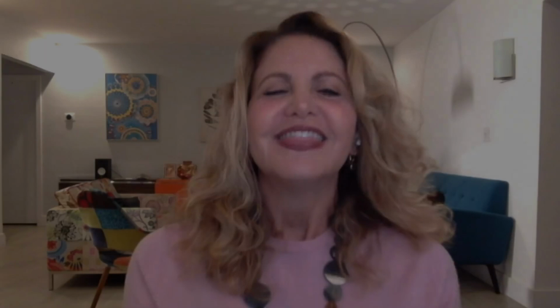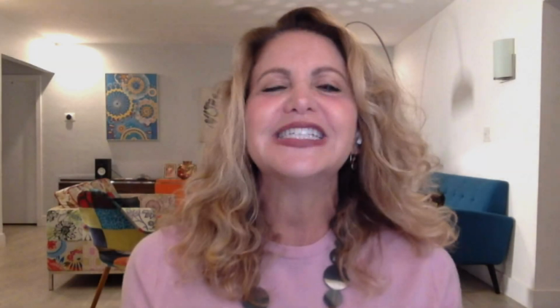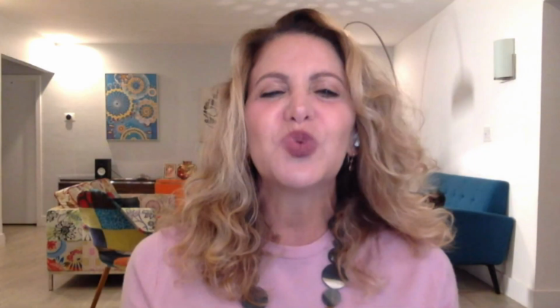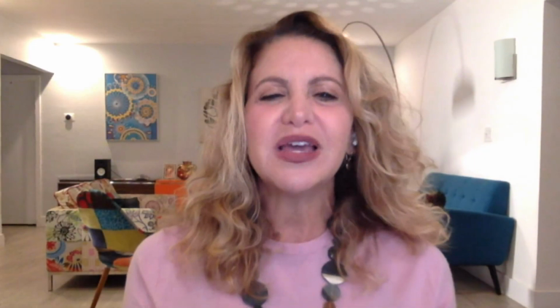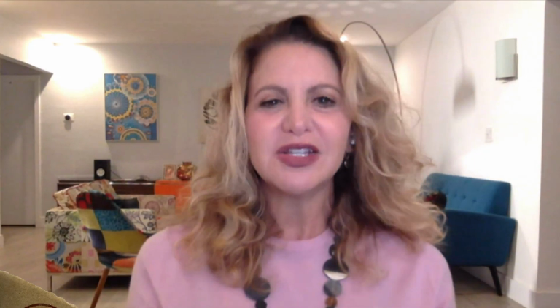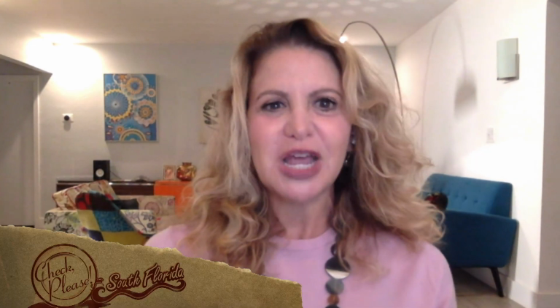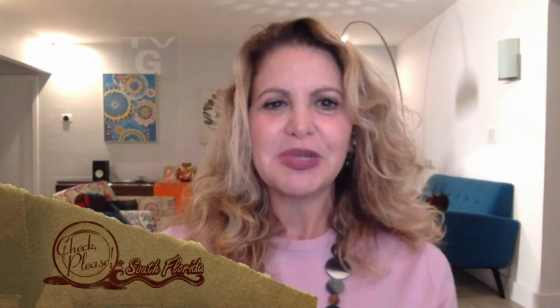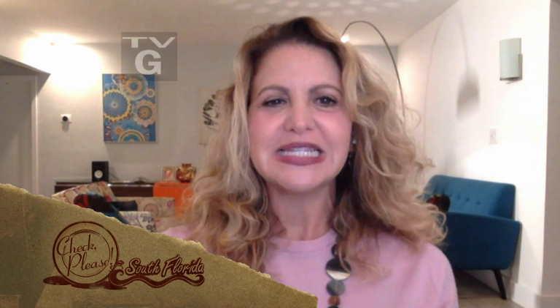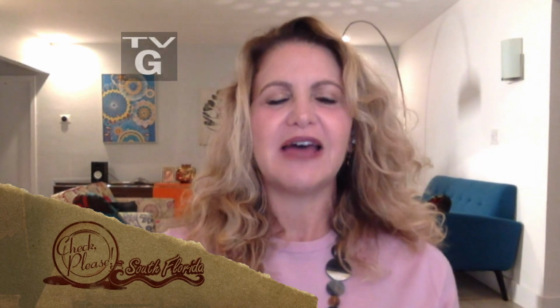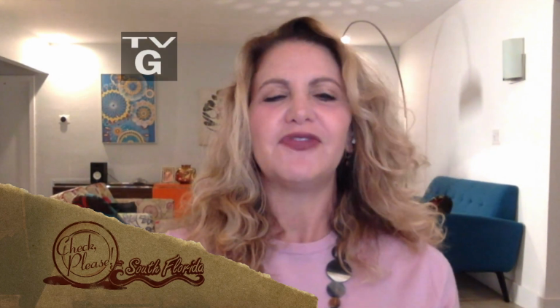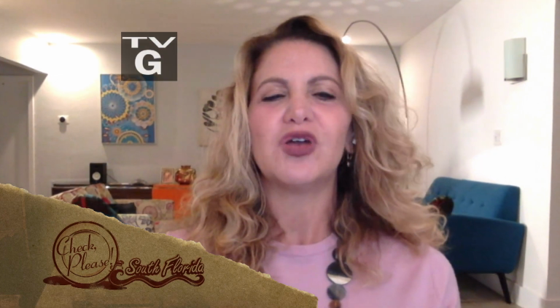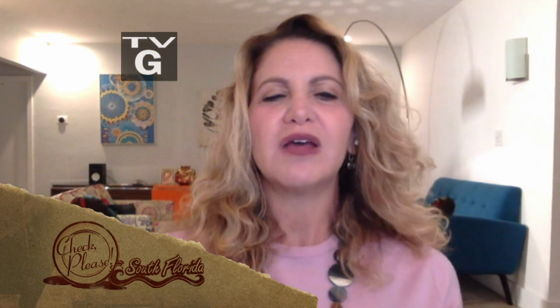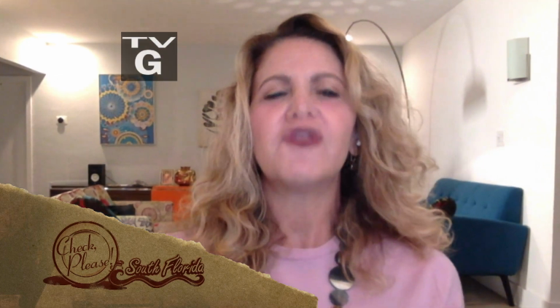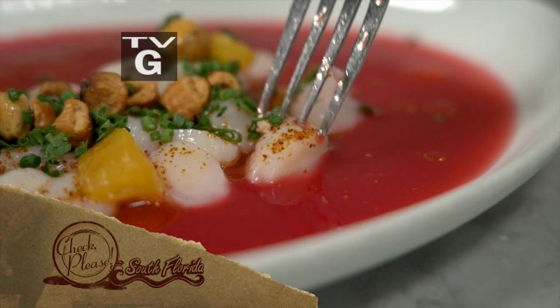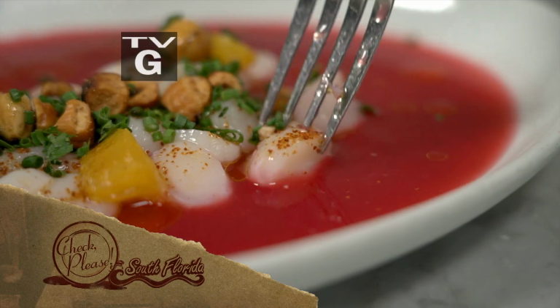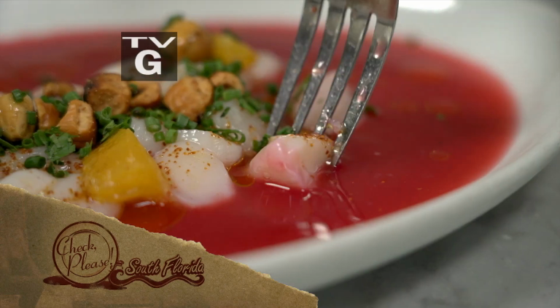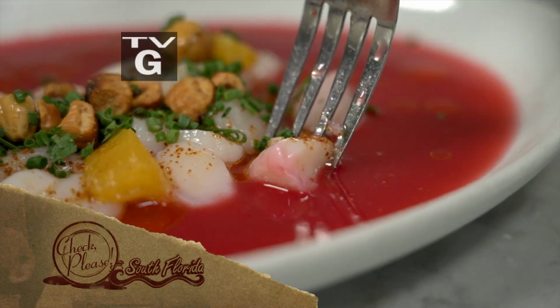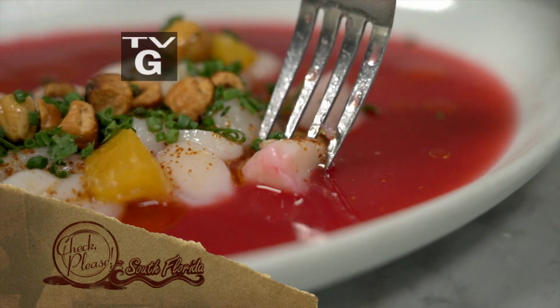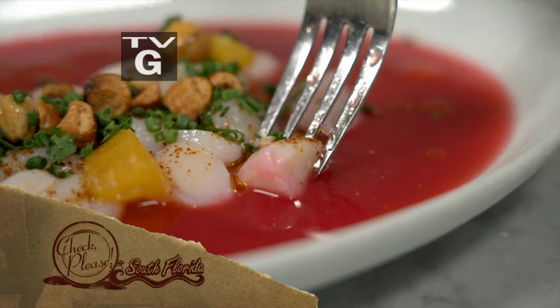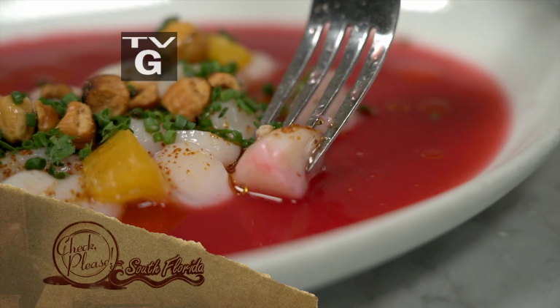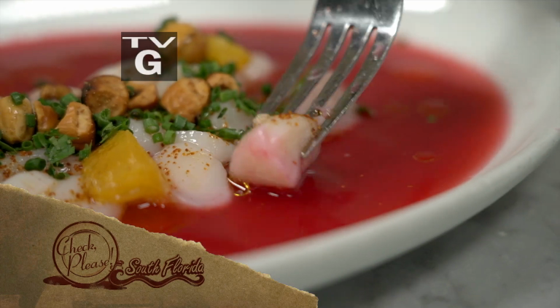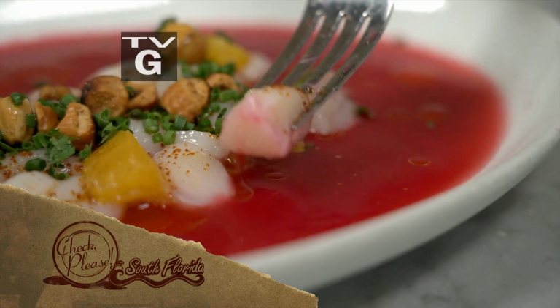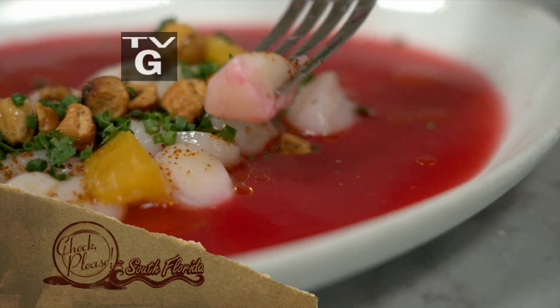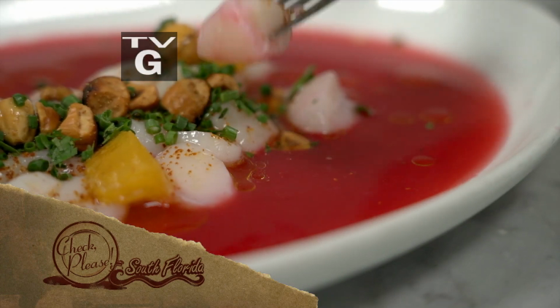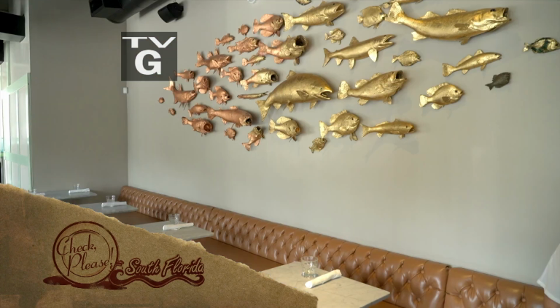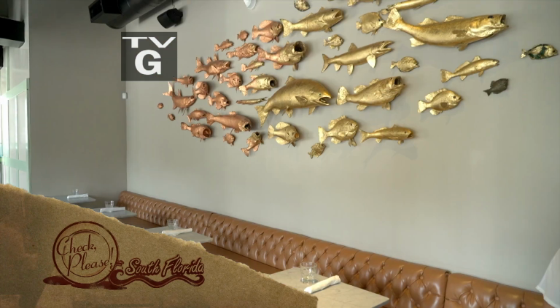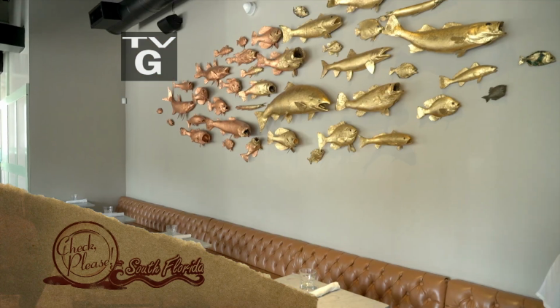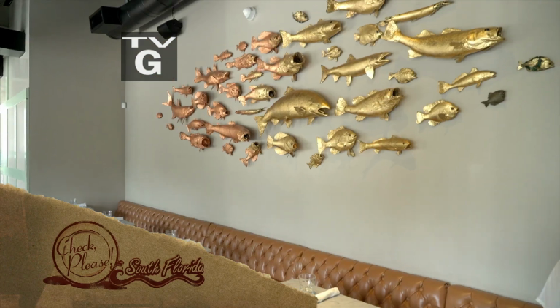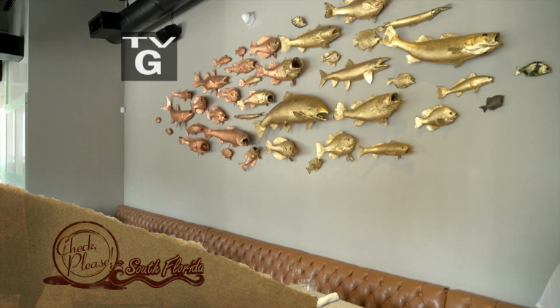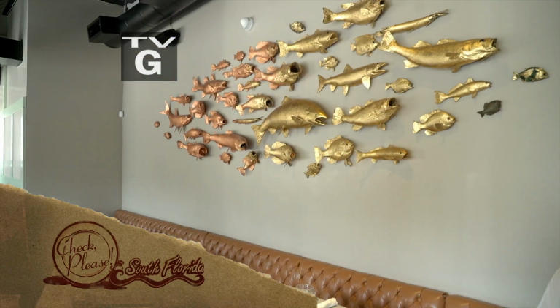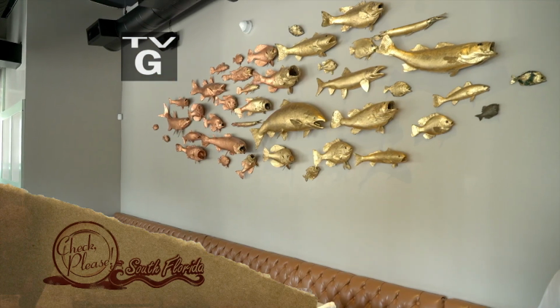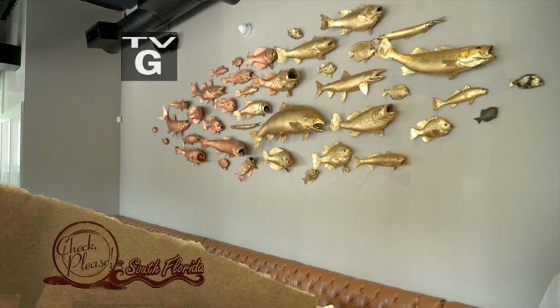This week on Check Please South Florida, fresh seafood paired with a vibrant atmosphere in downtown Miami.